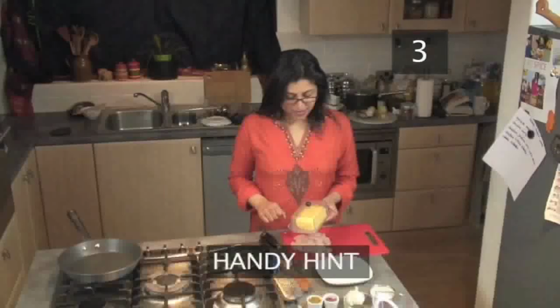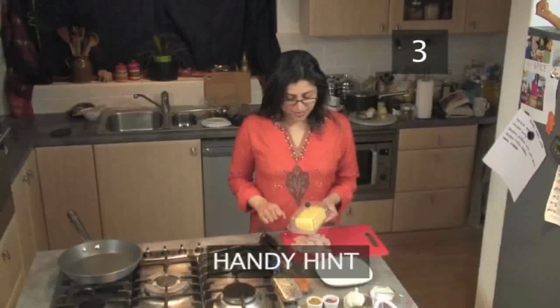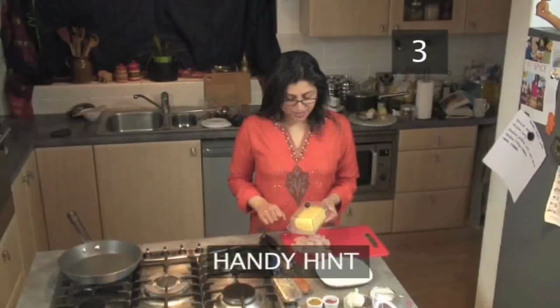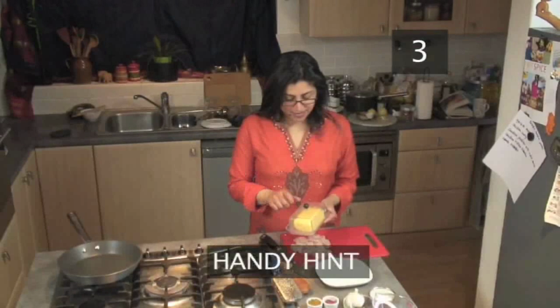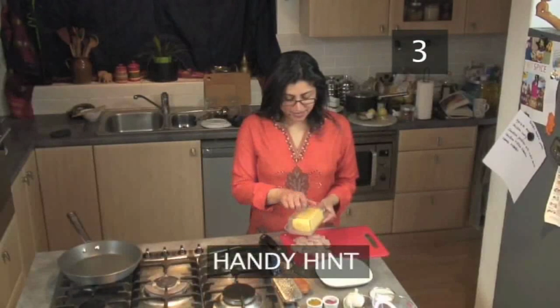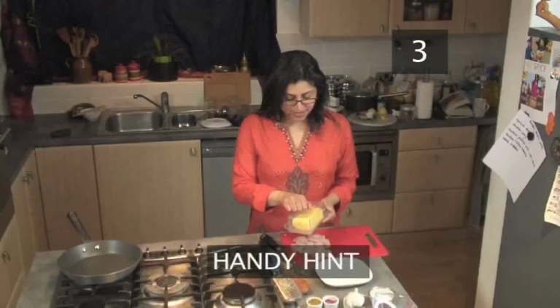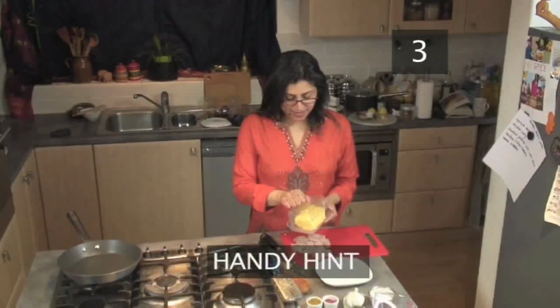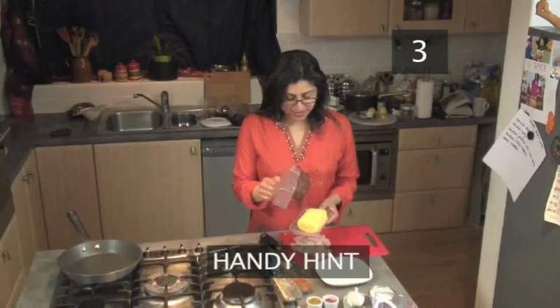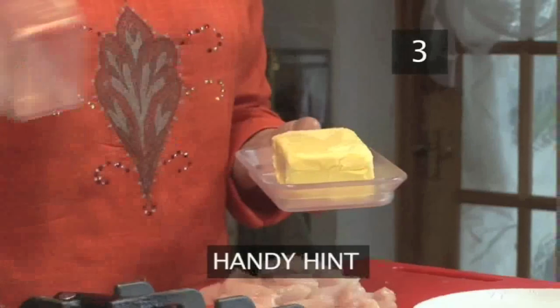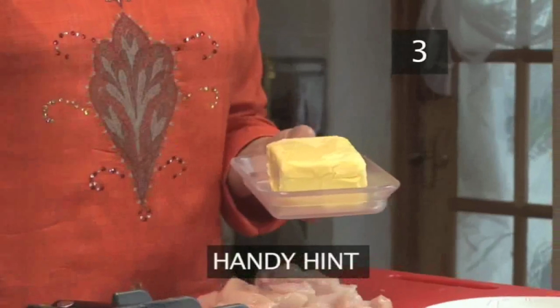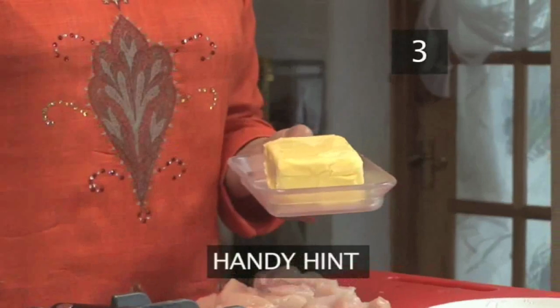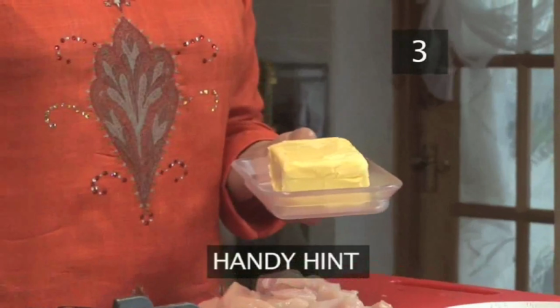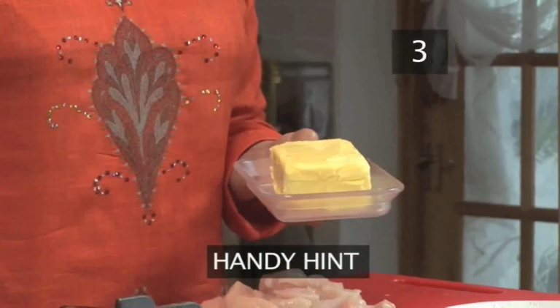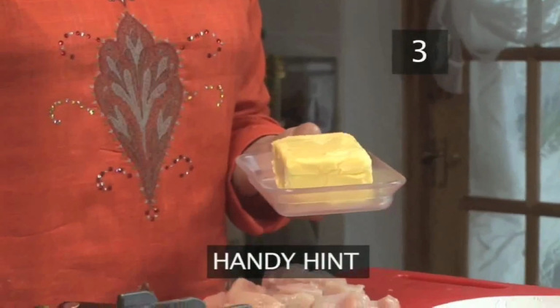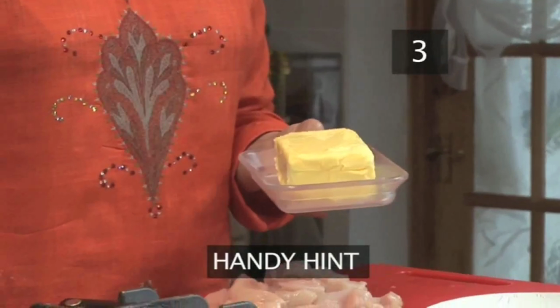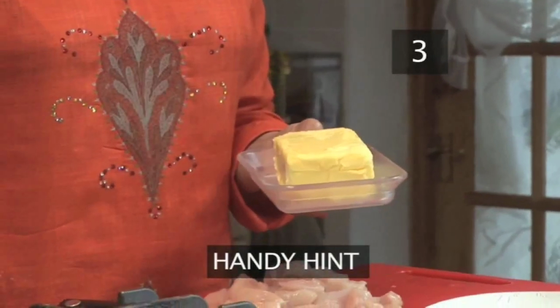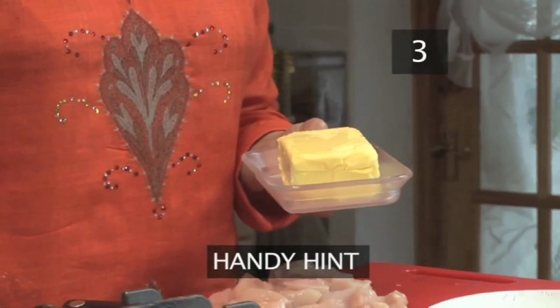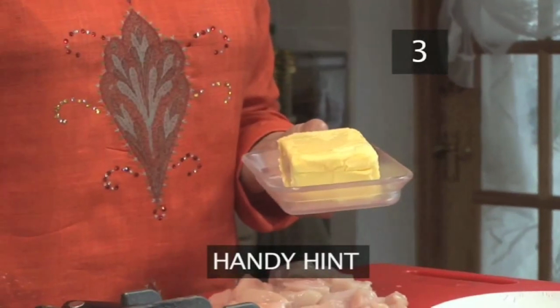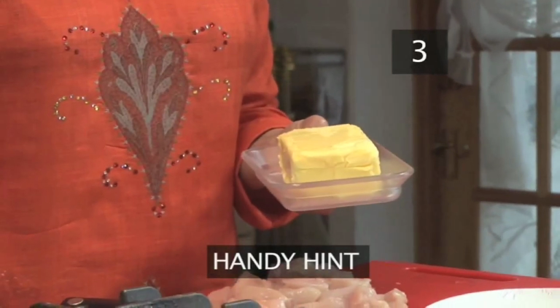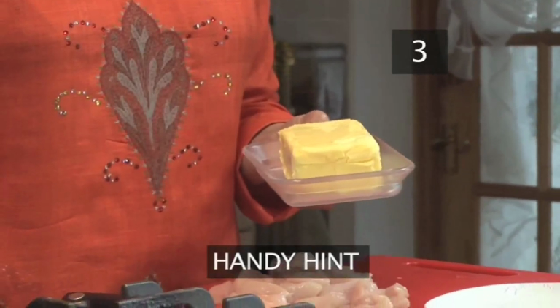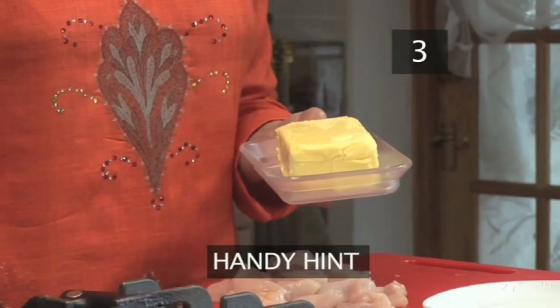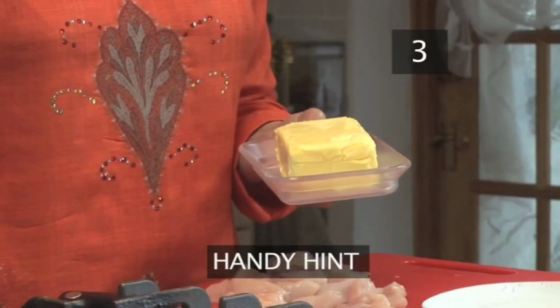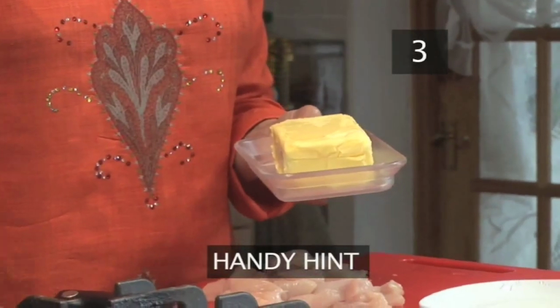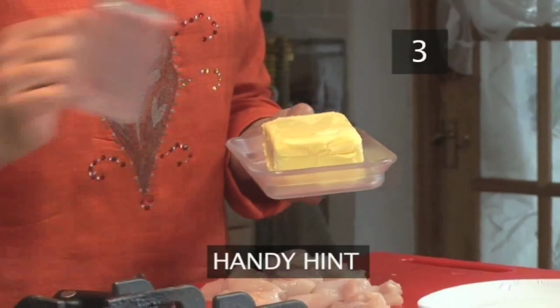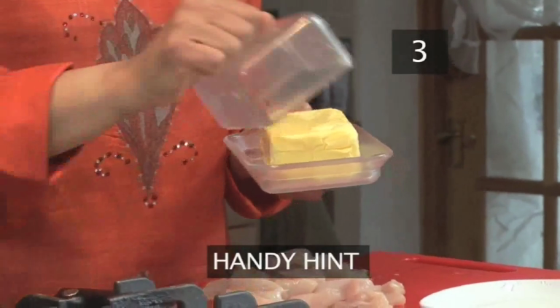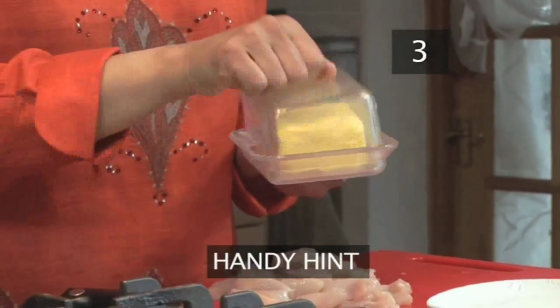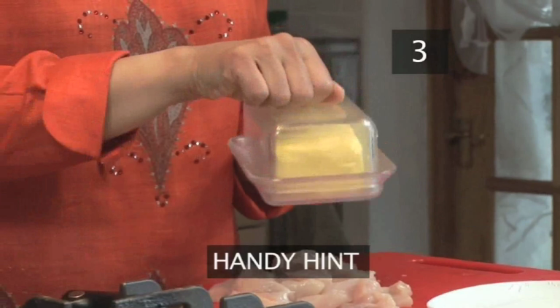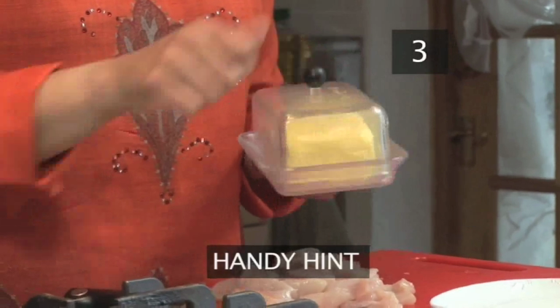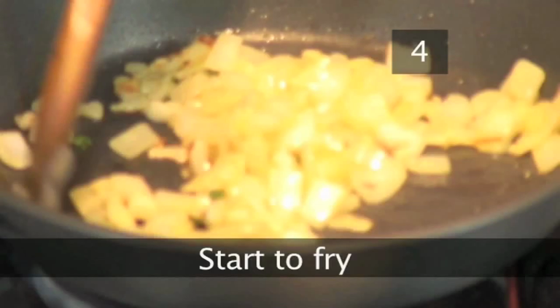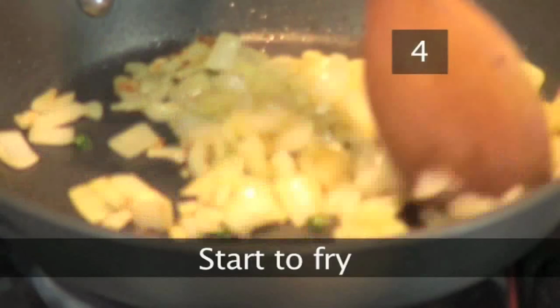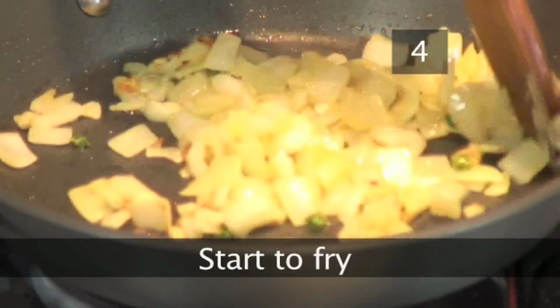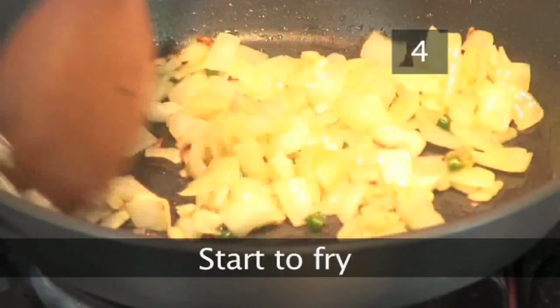Handy hint: for a richer curry, use two tablespoons or 30ml of butter instead of oil. Step four.